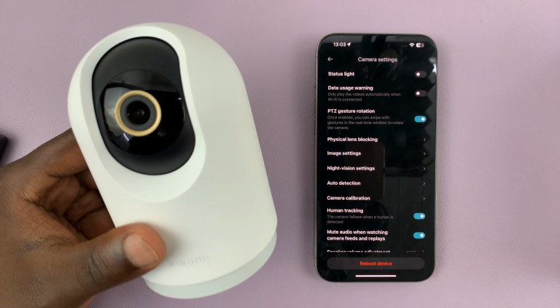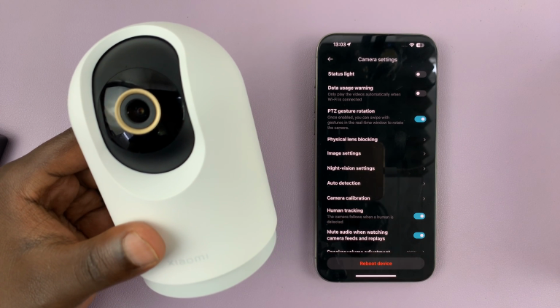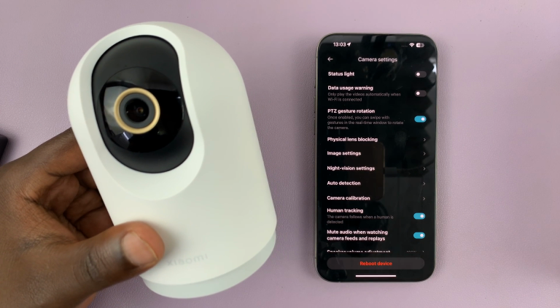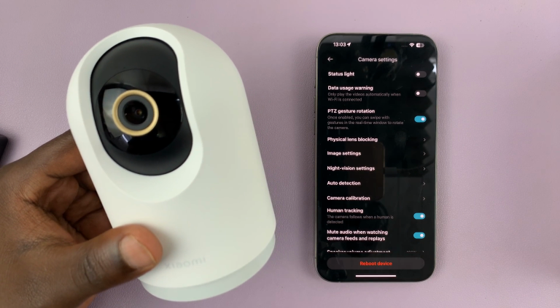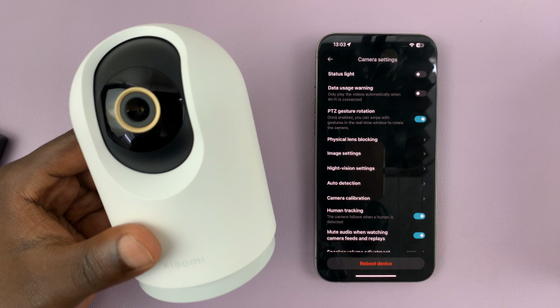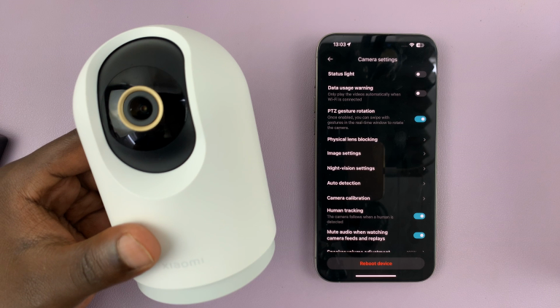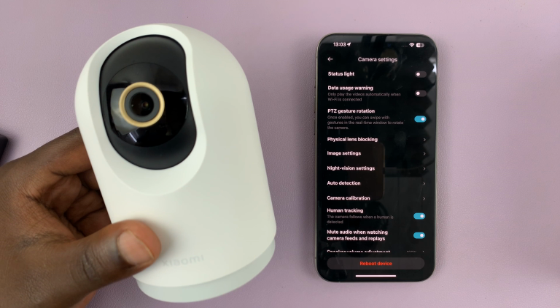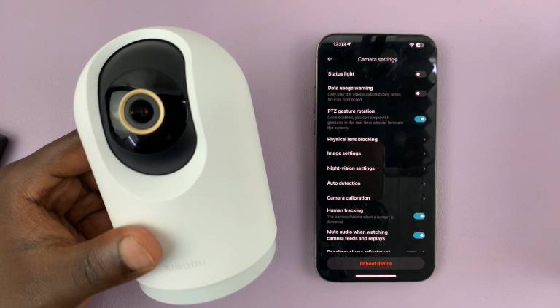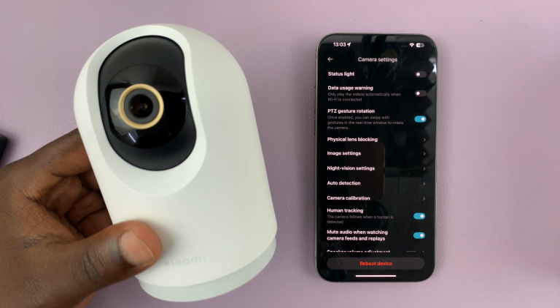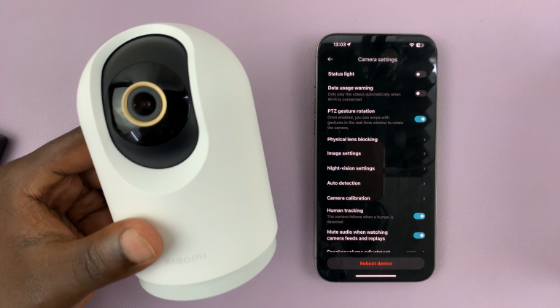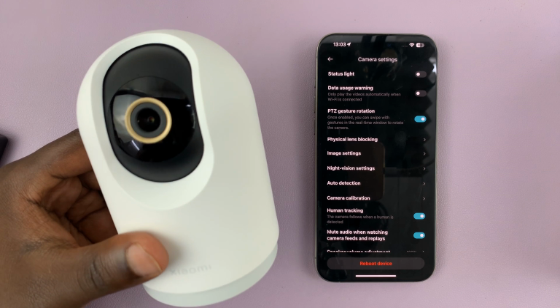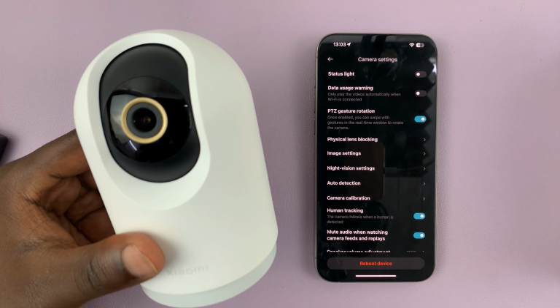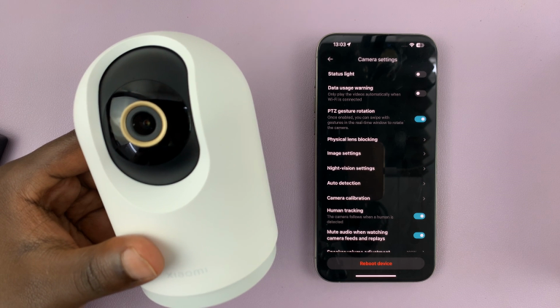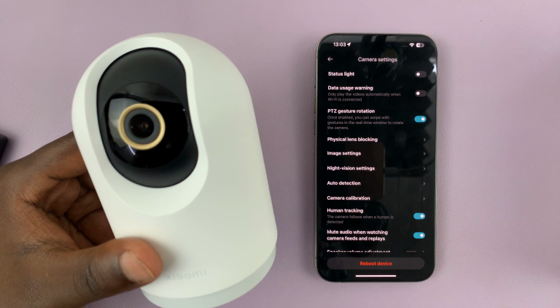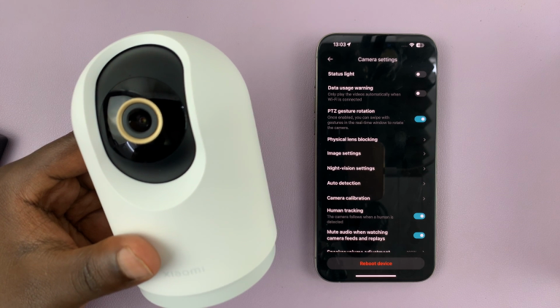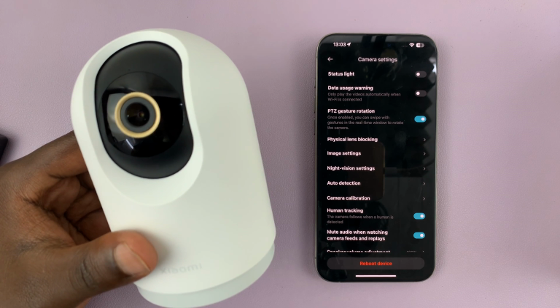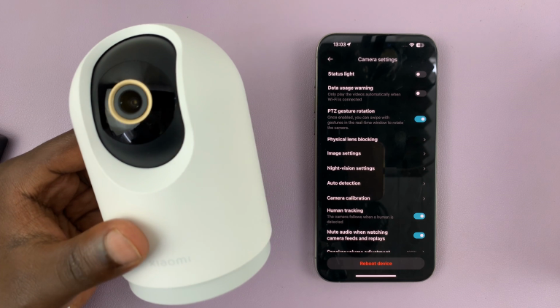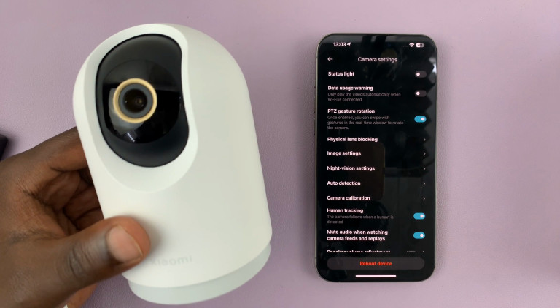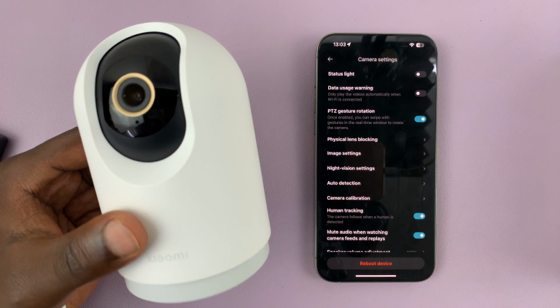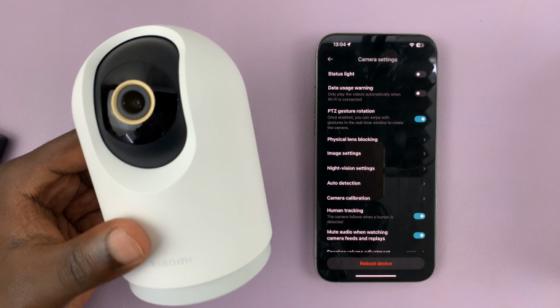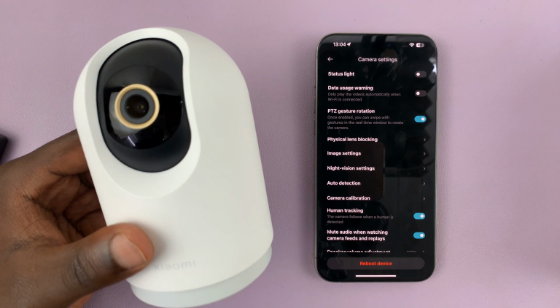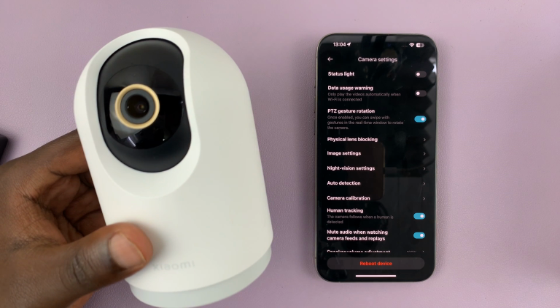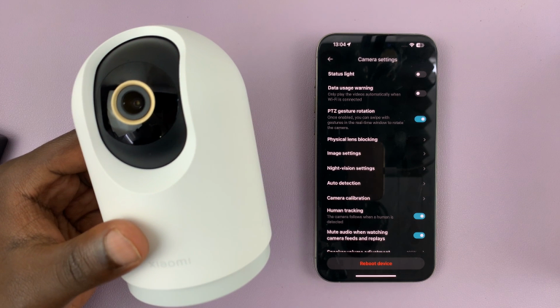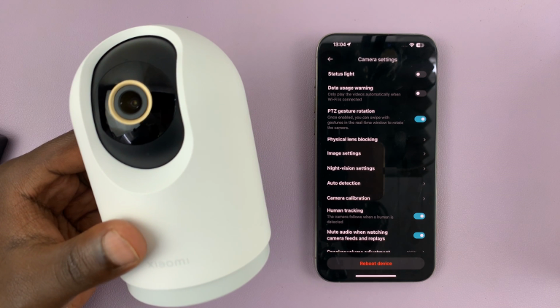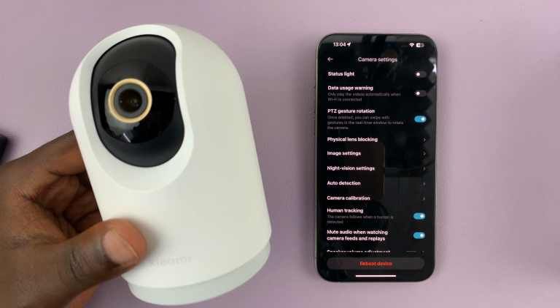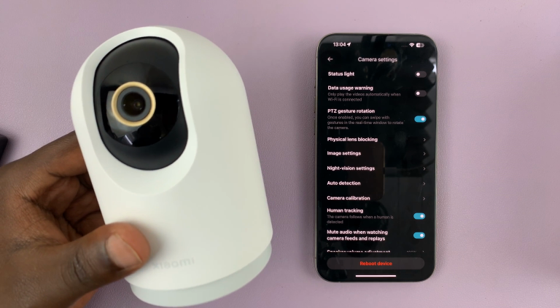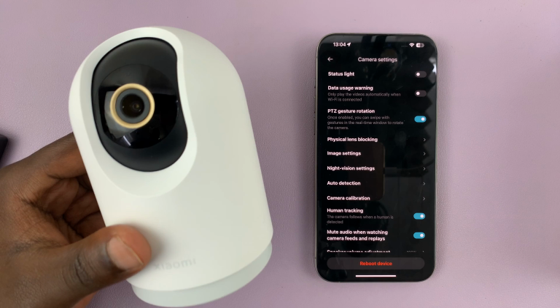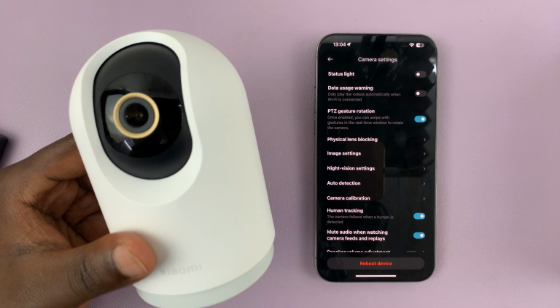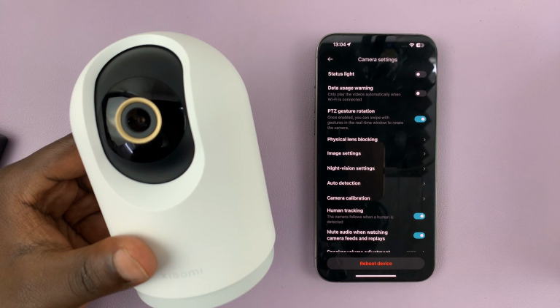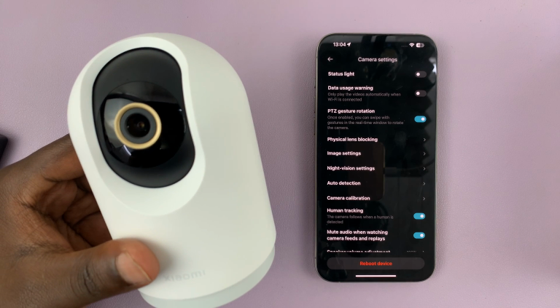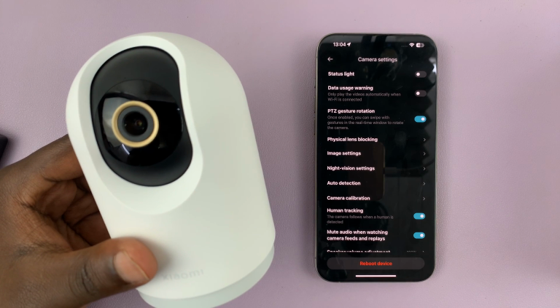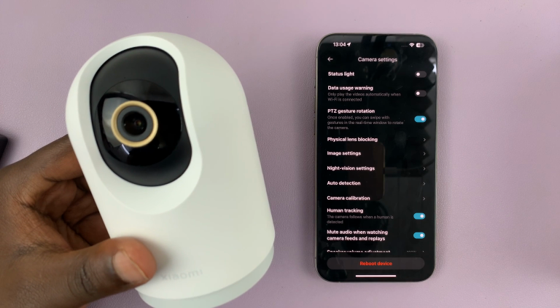That's a good feature, especially when you don't want people to know that you're looking through the camera or that the camera is active.